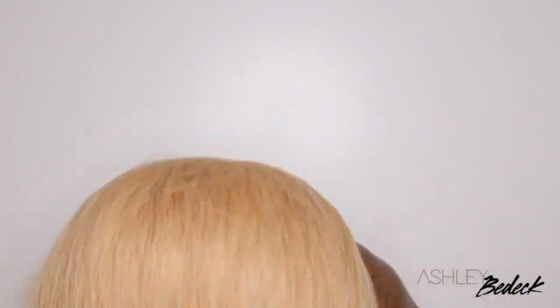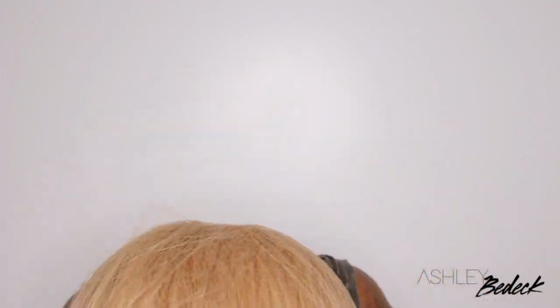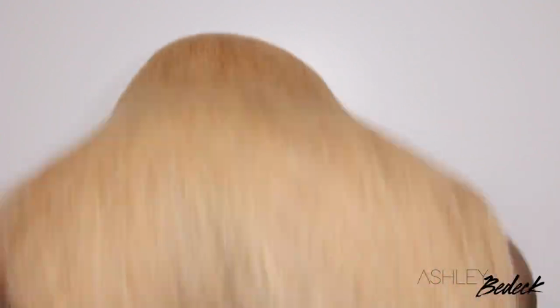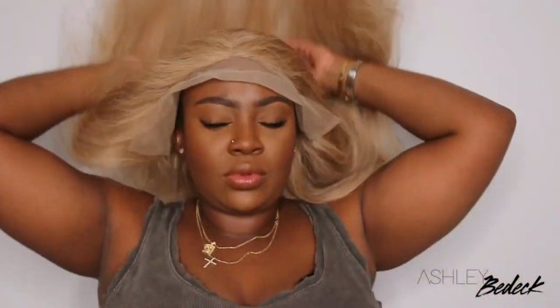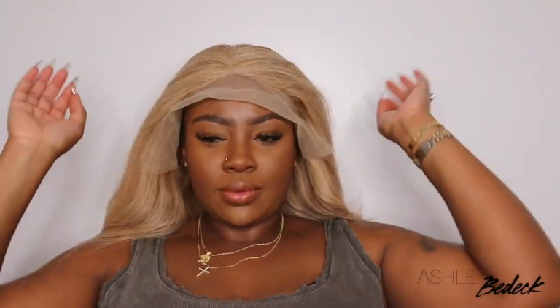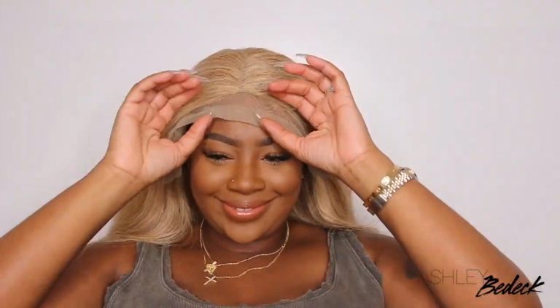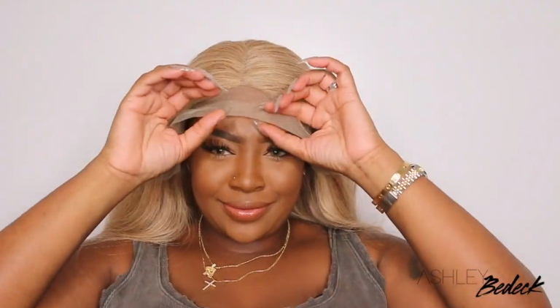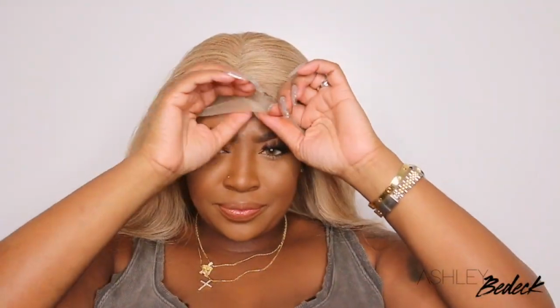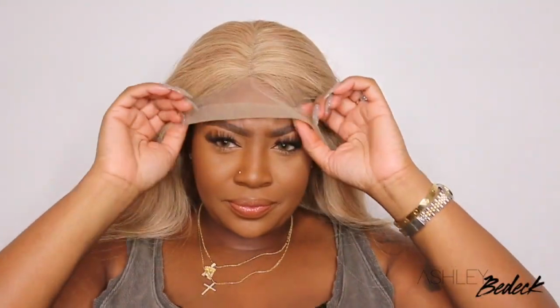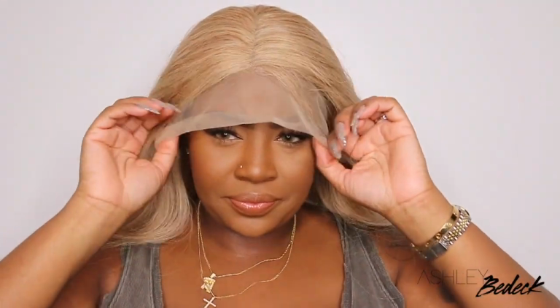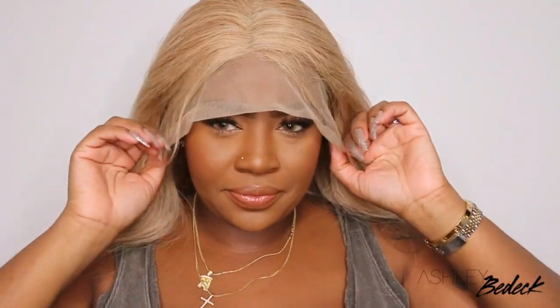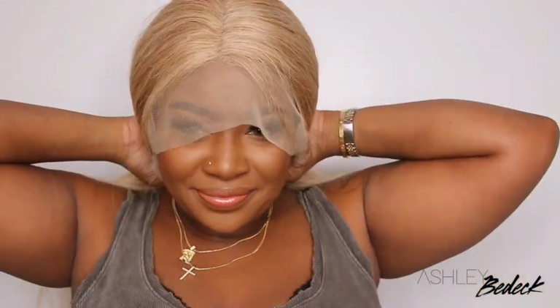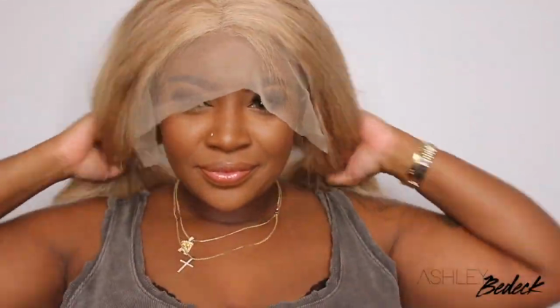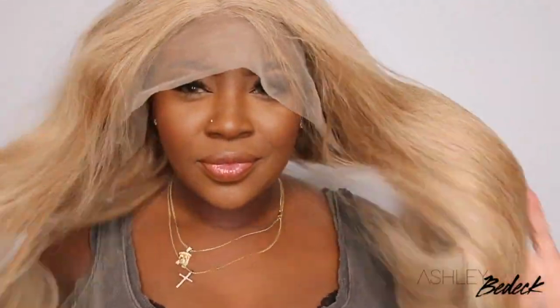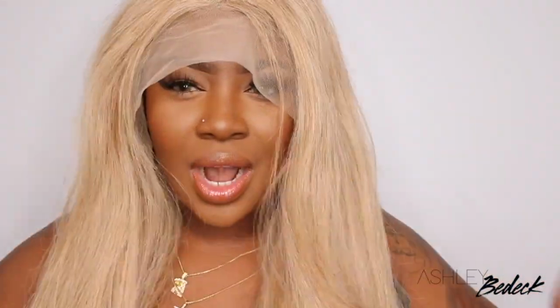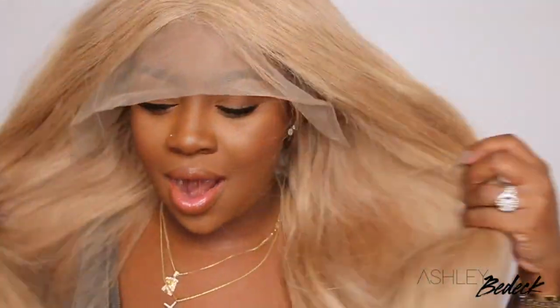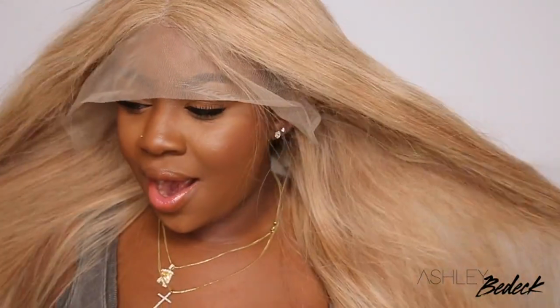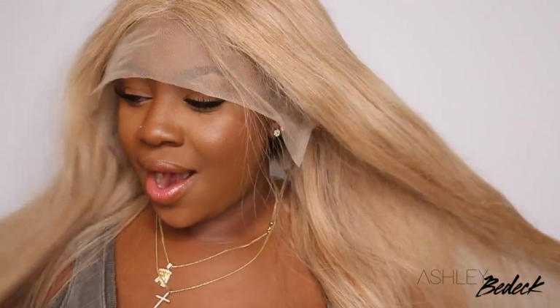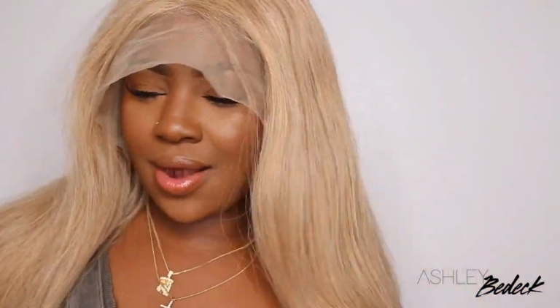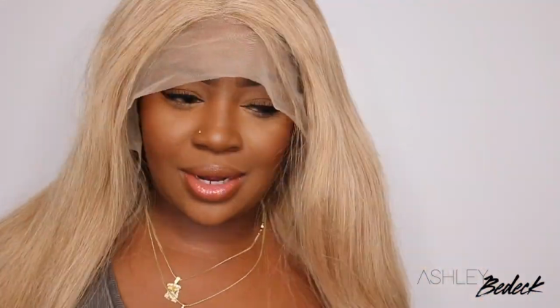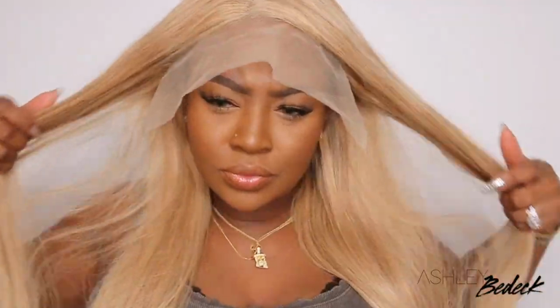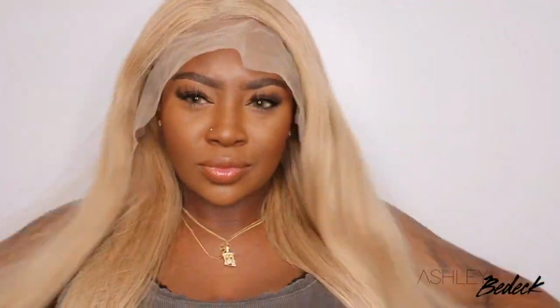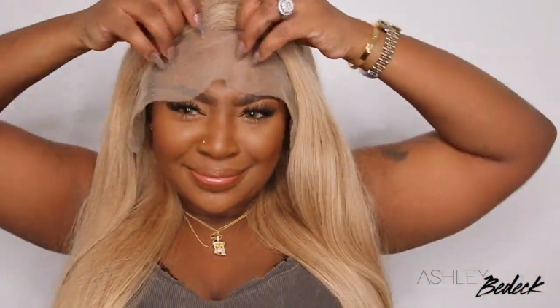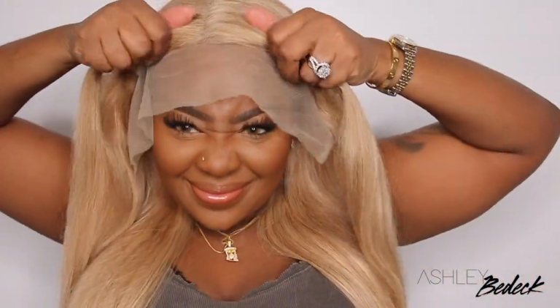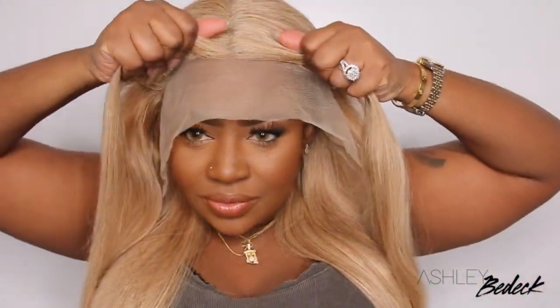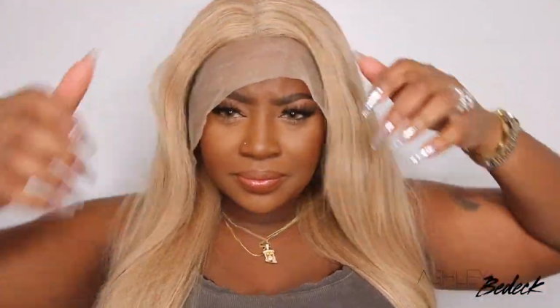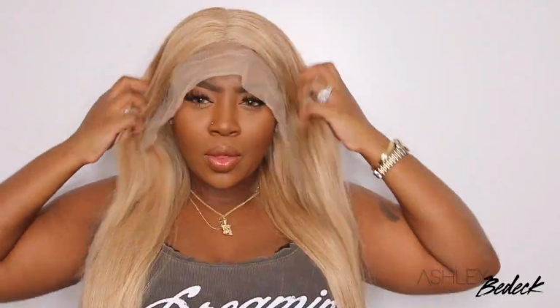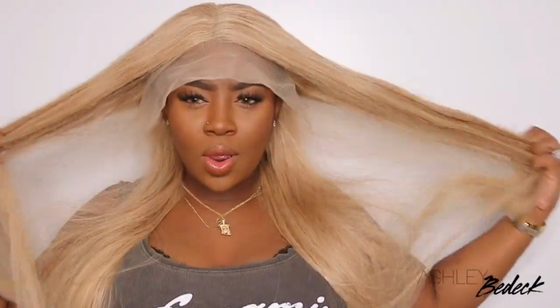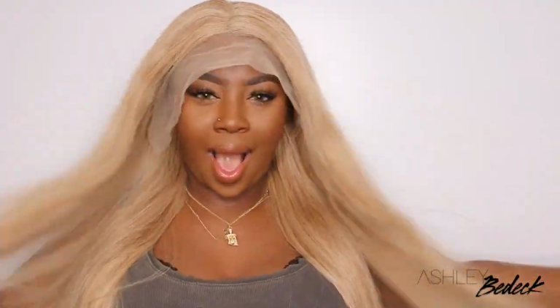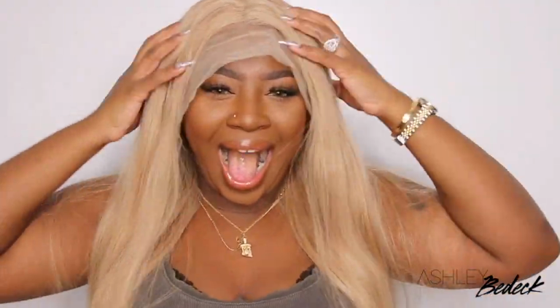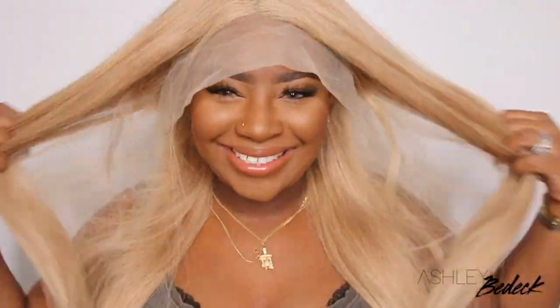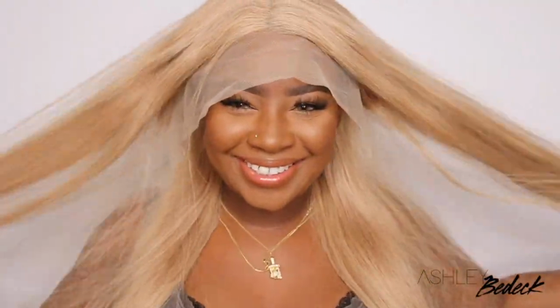Hey my loves! Welcome back for another video. If you're tuning in for the first time, I'm Ashley and today we're going blonde.